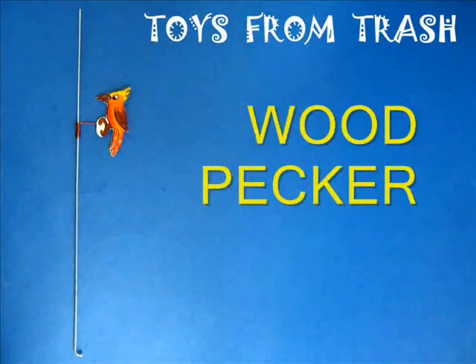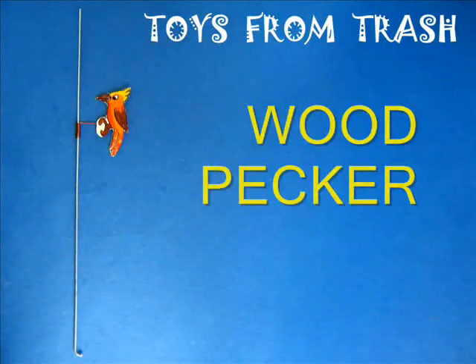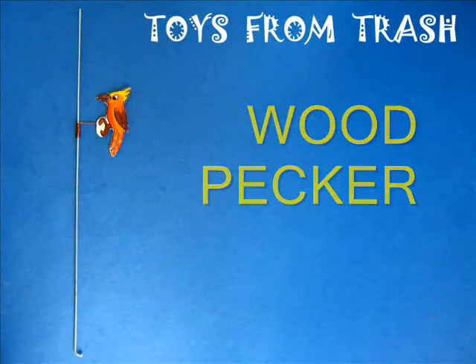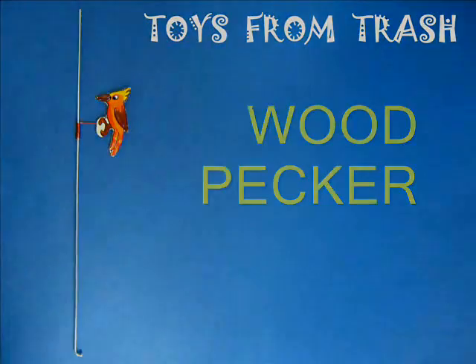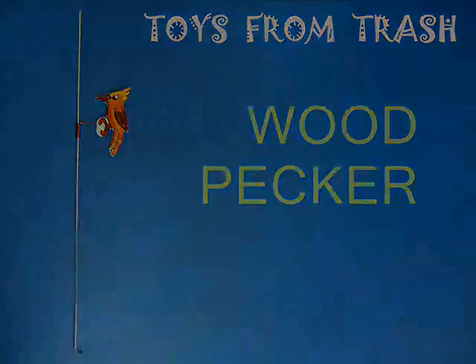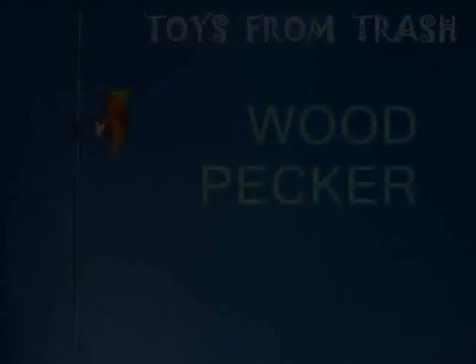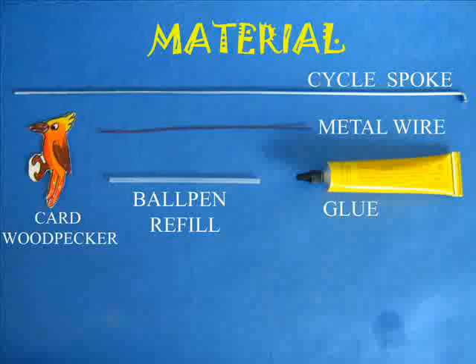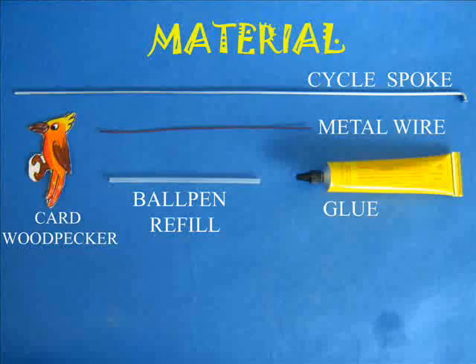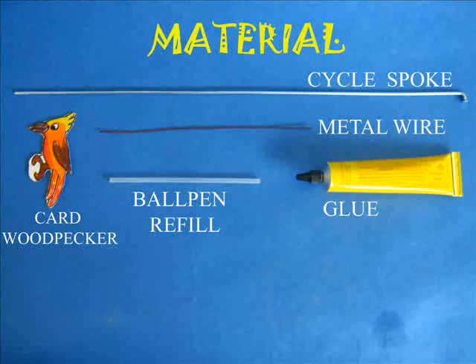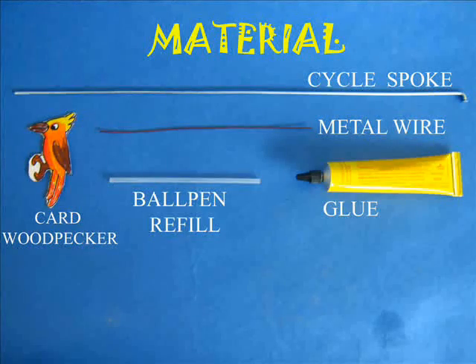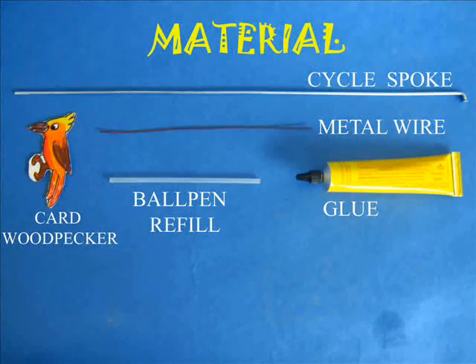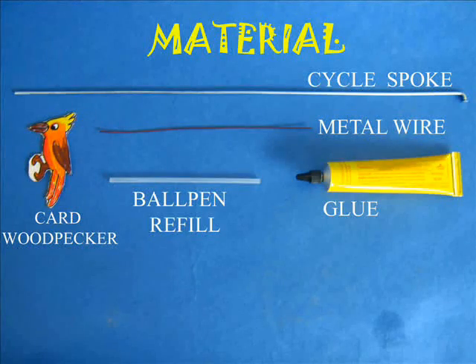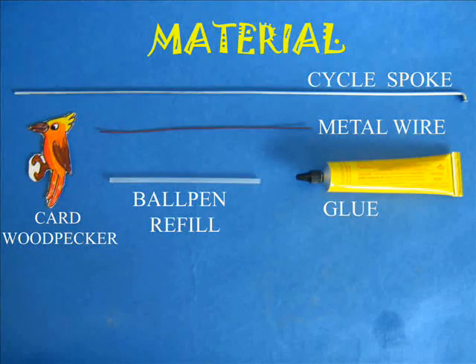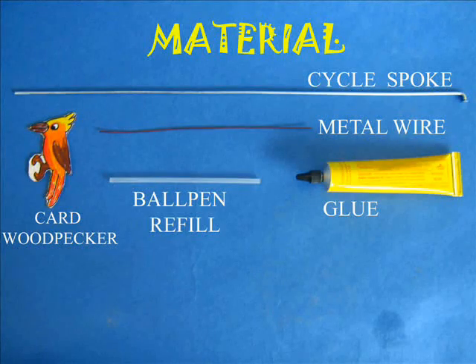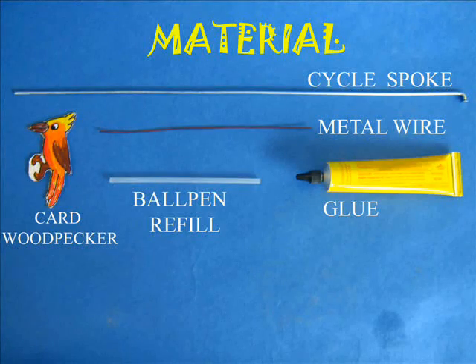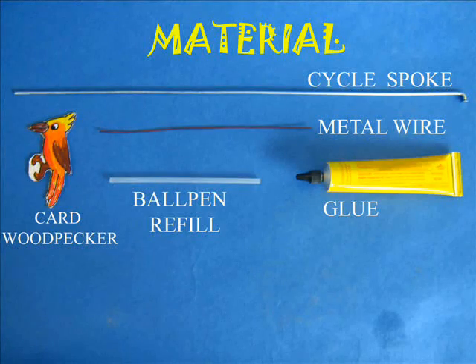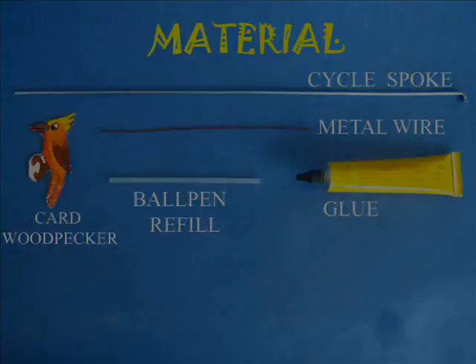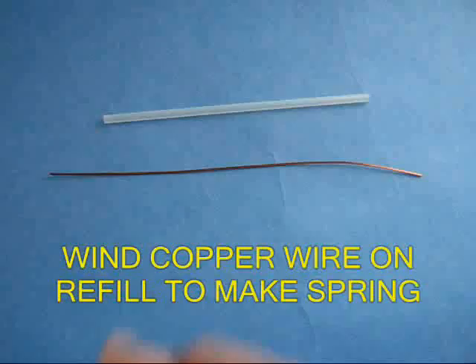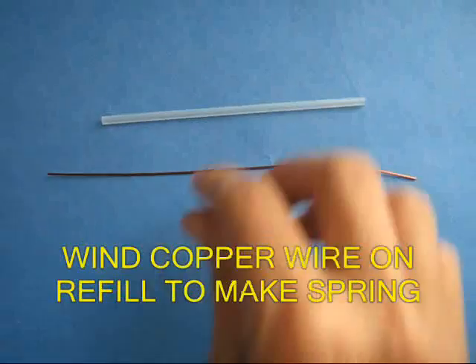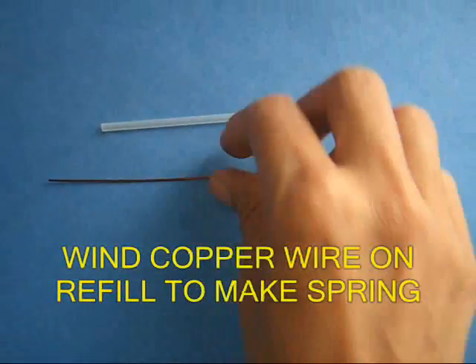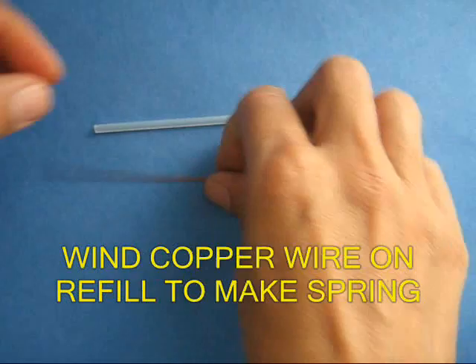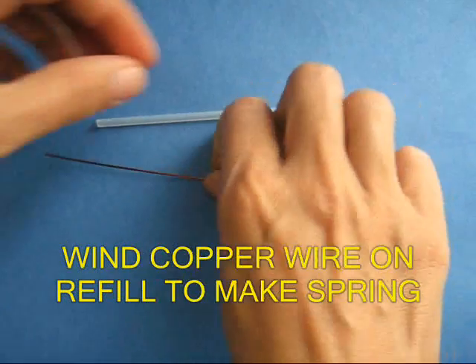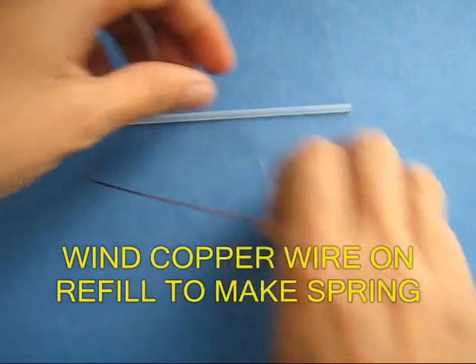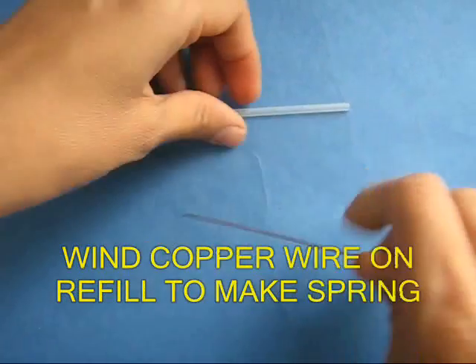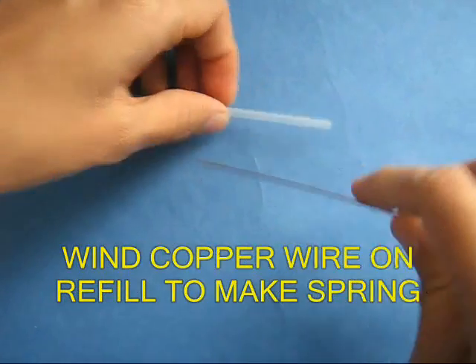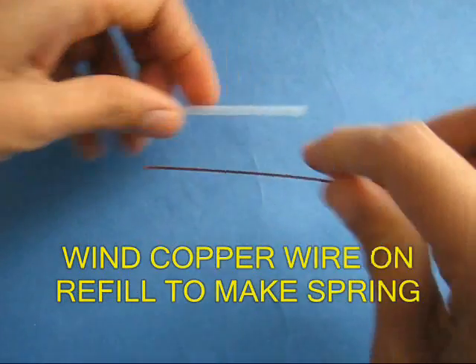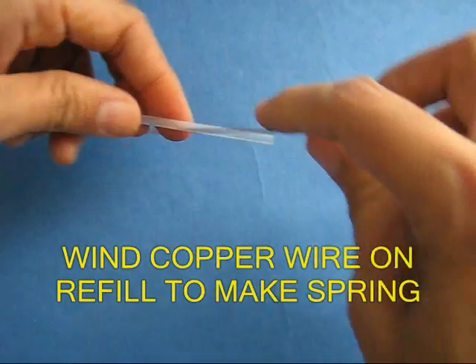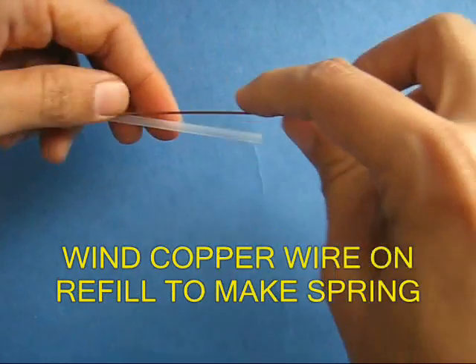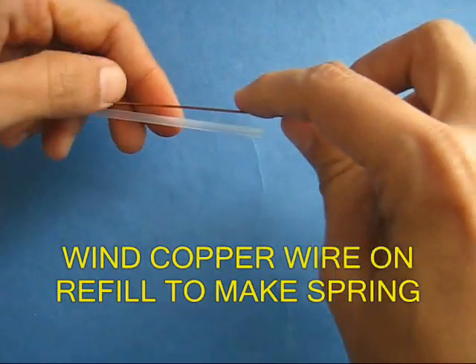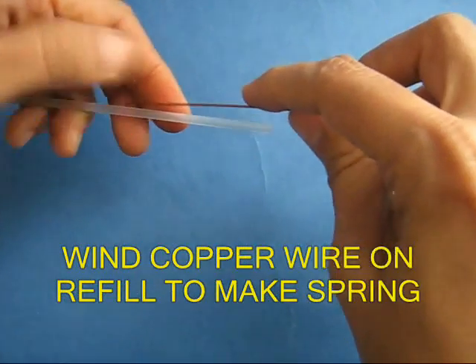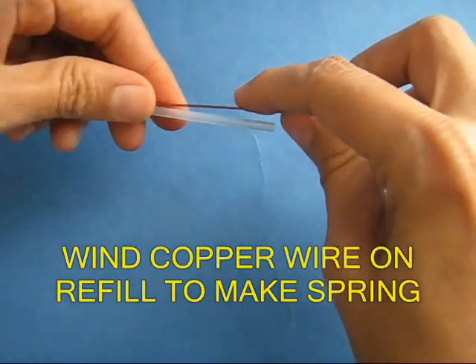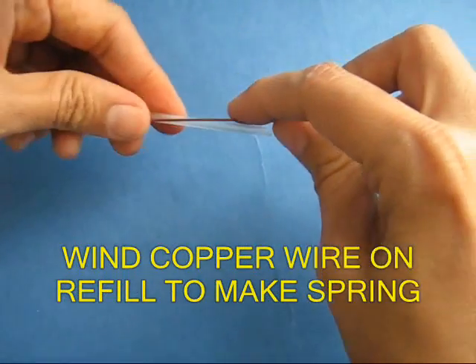Enjoy a woodpecker knock at a tree. You will need some wire, refill, card sheet and a spoke.